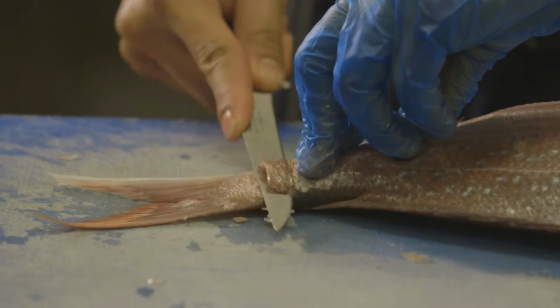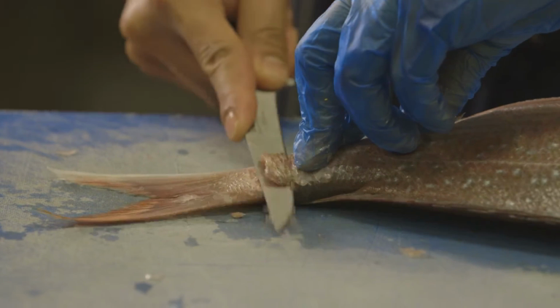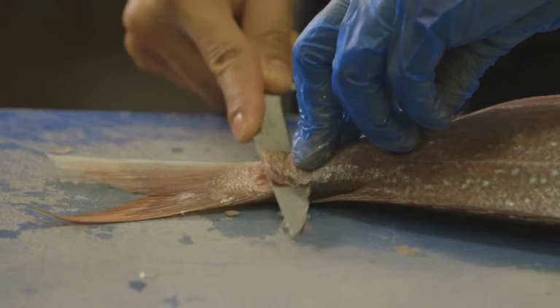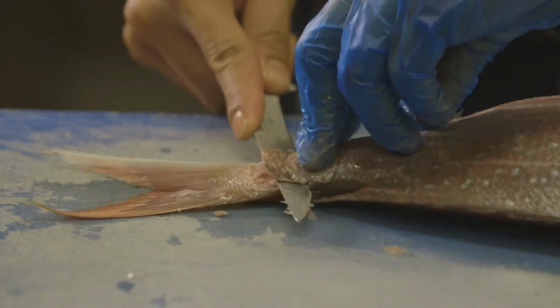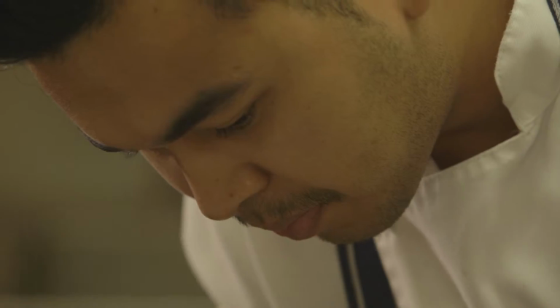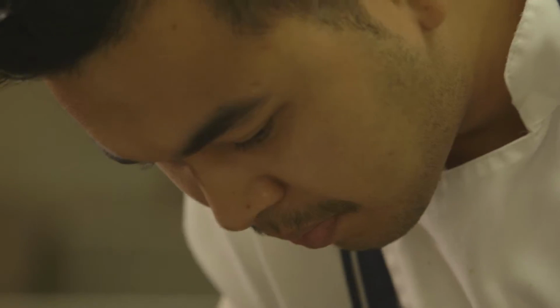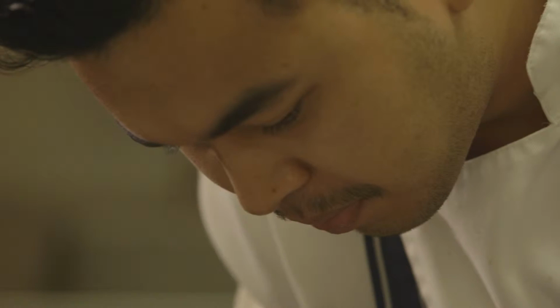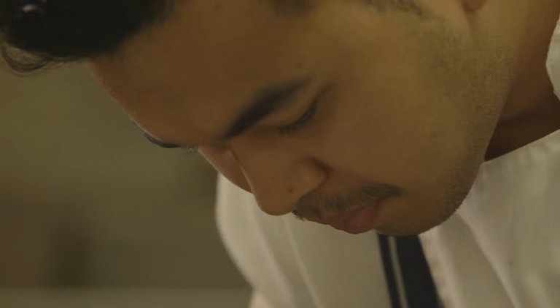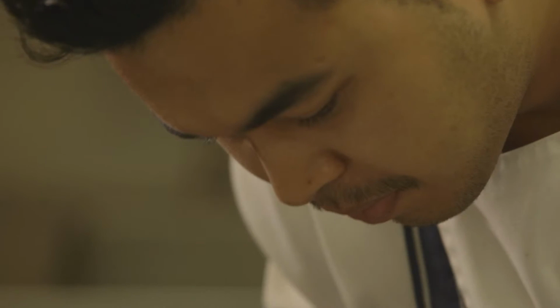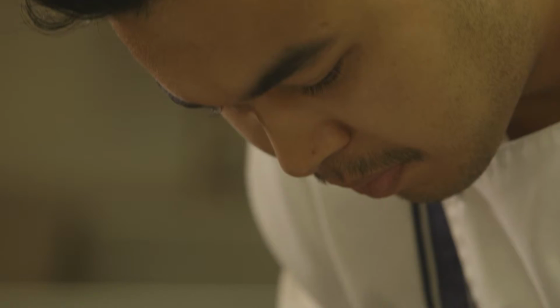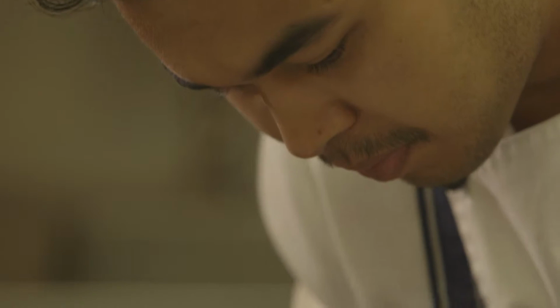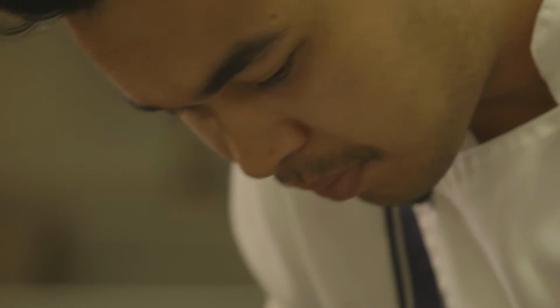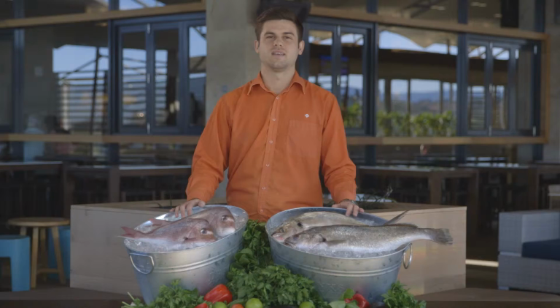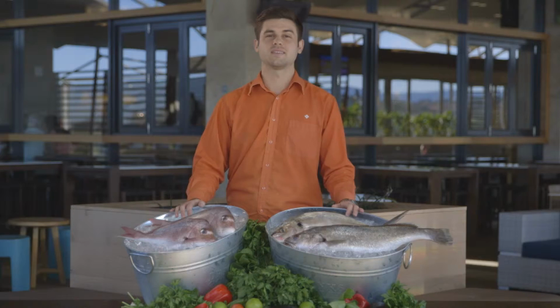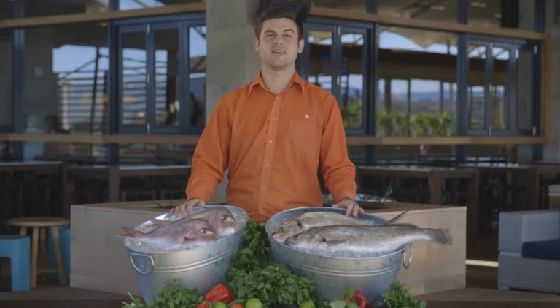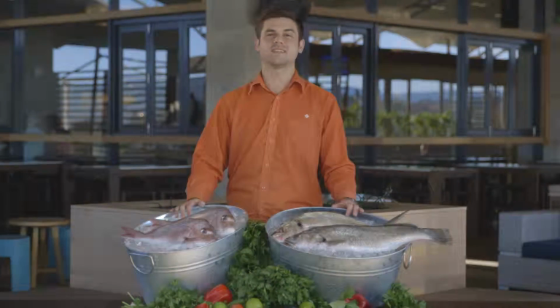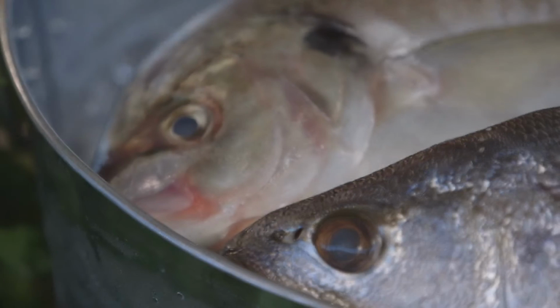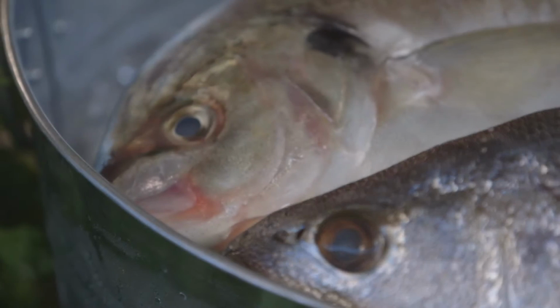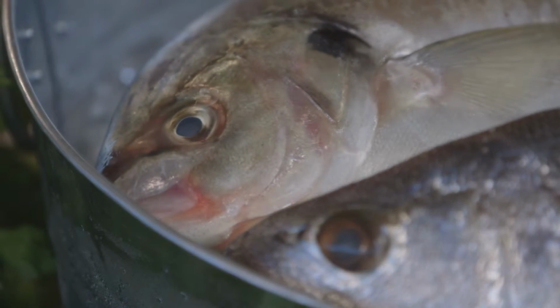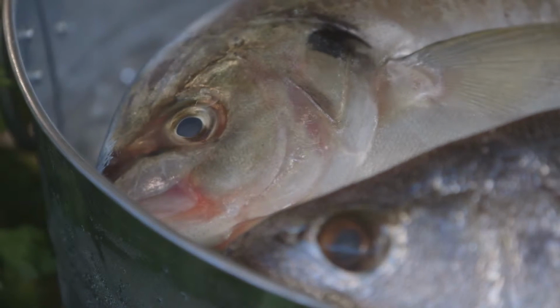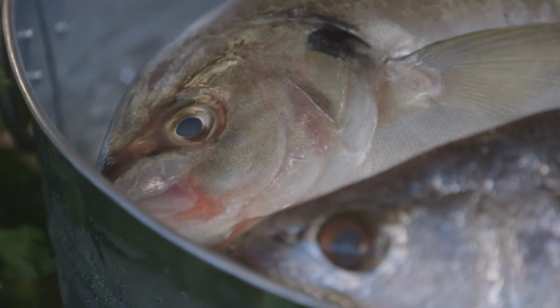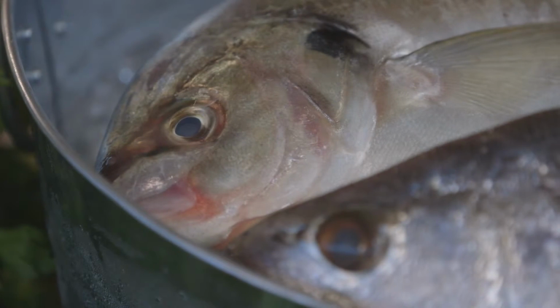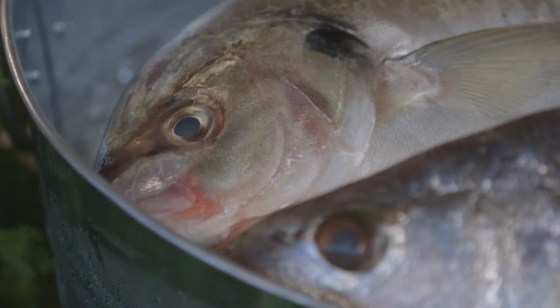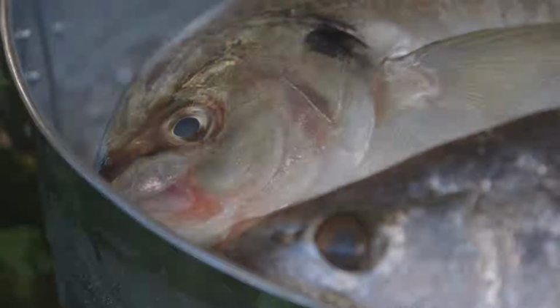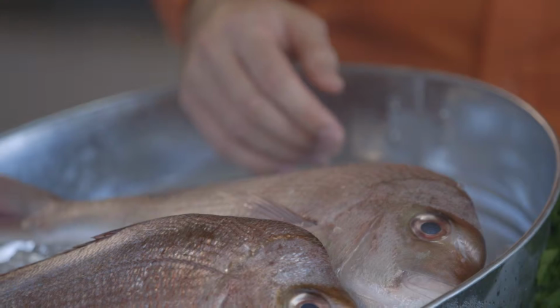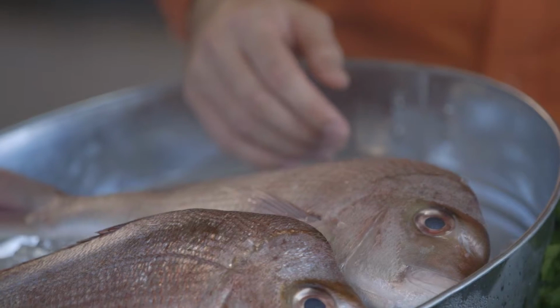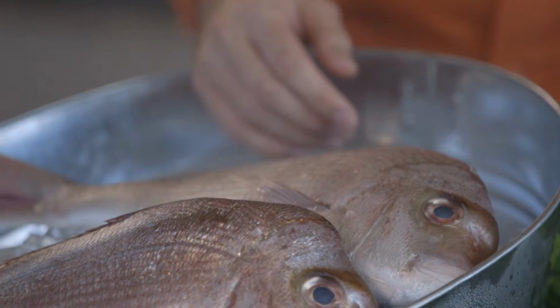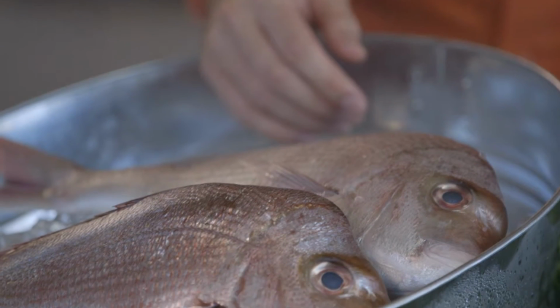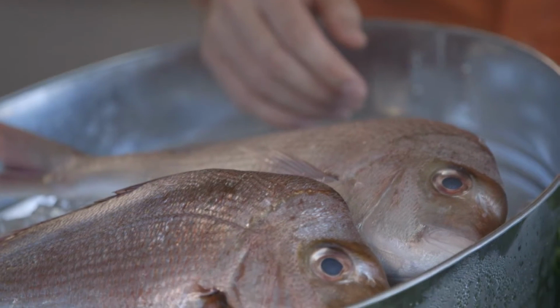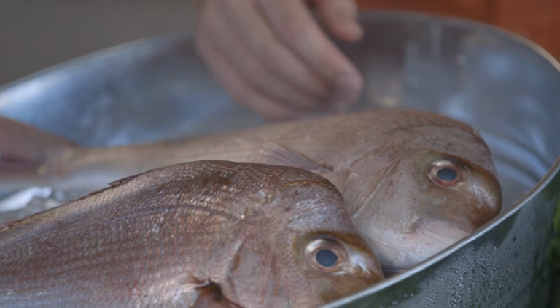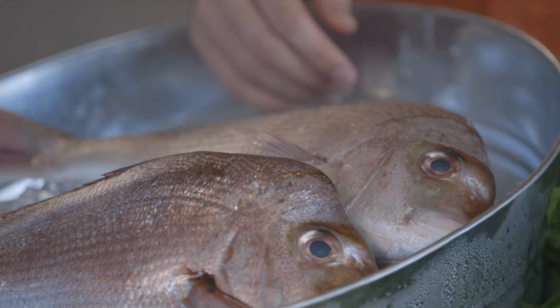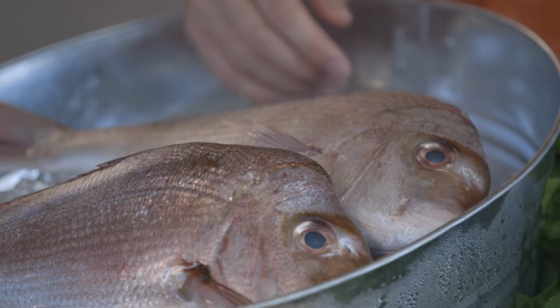Fresh fish can be difficult to buy. Here's some handy tips on buying fresh fish — things to look for when you're buying fish.